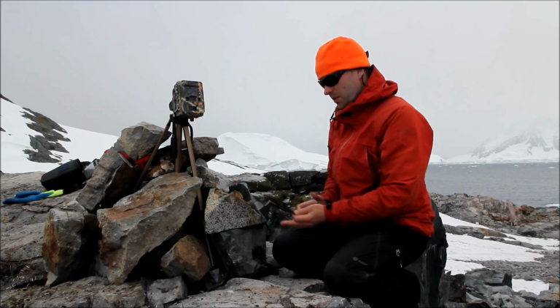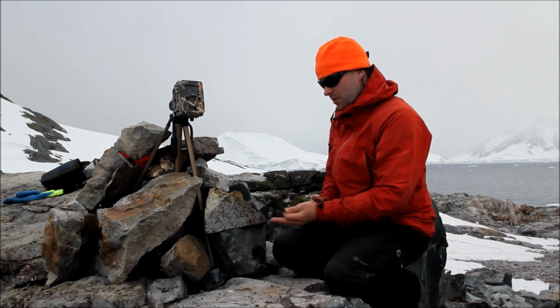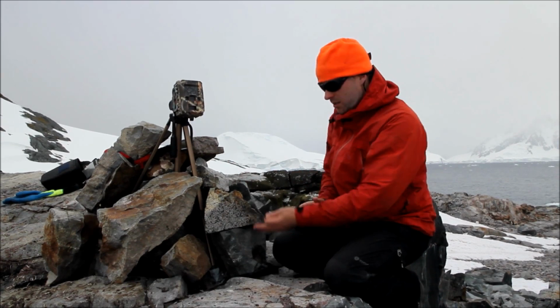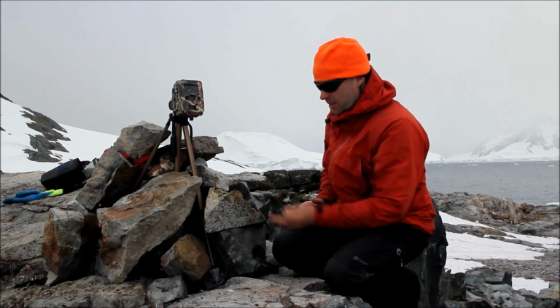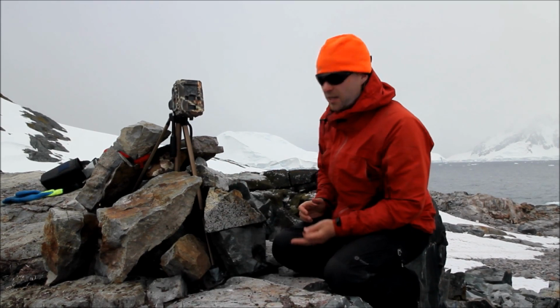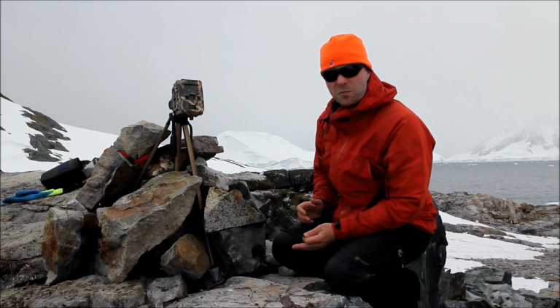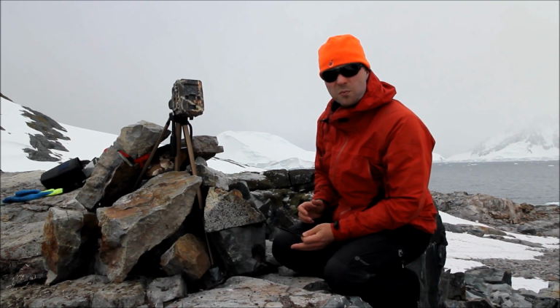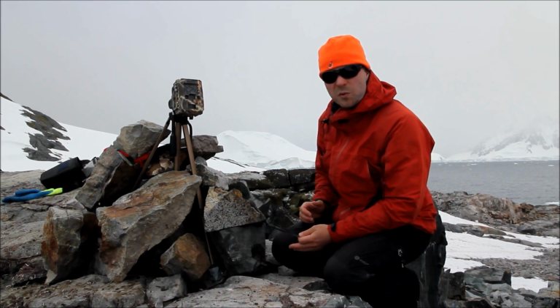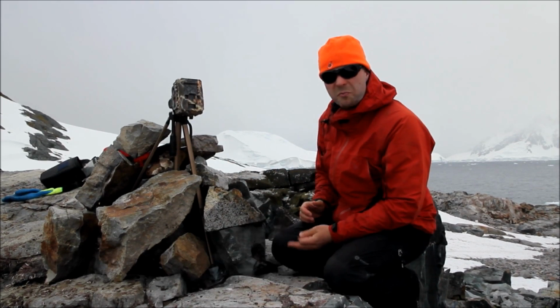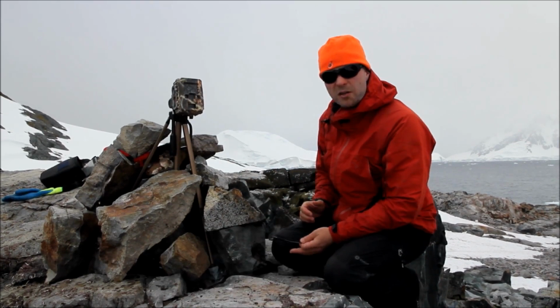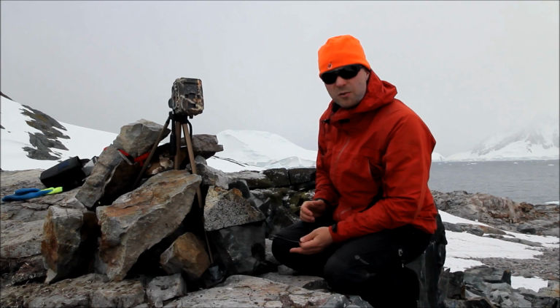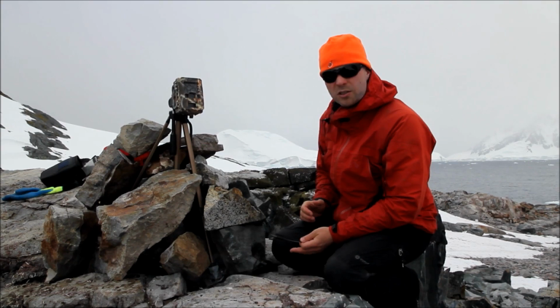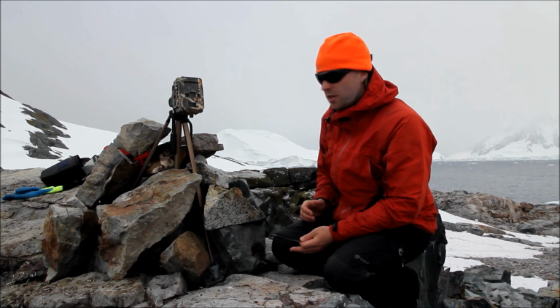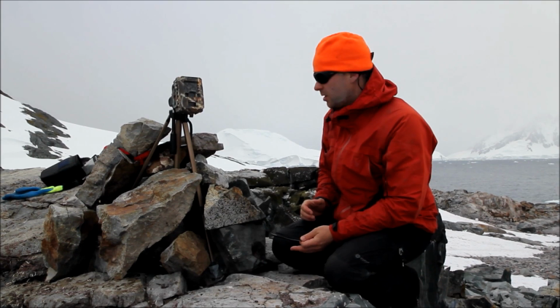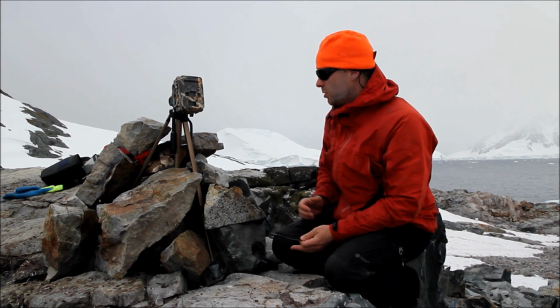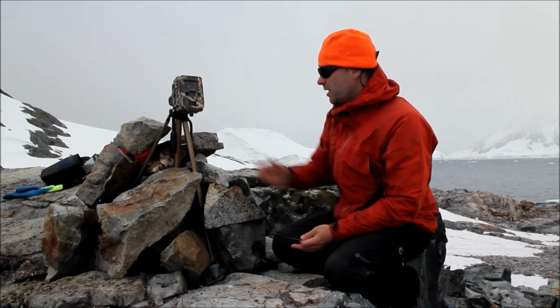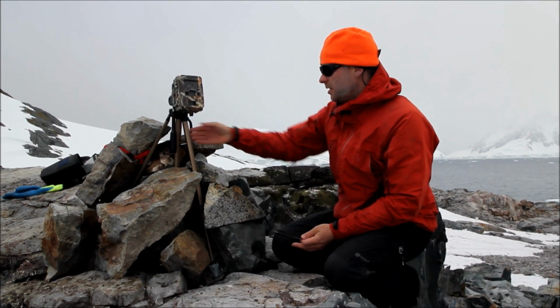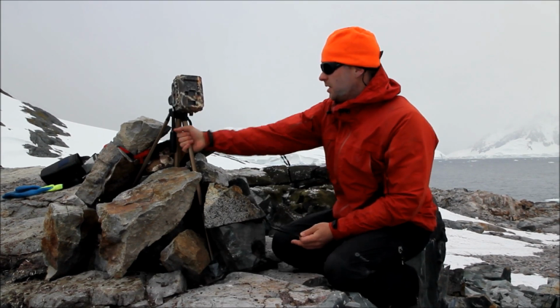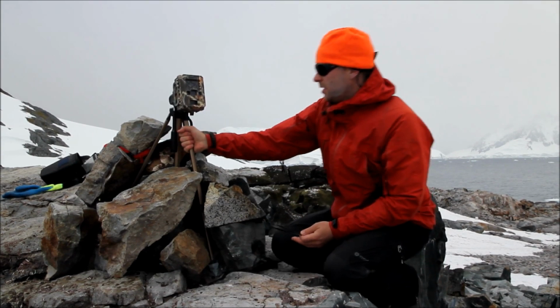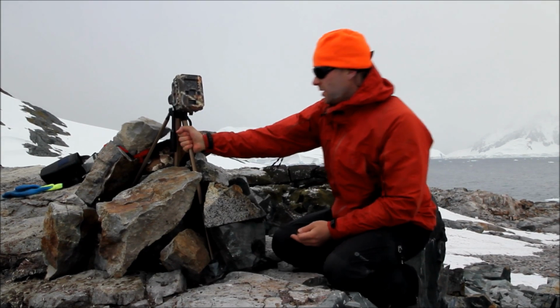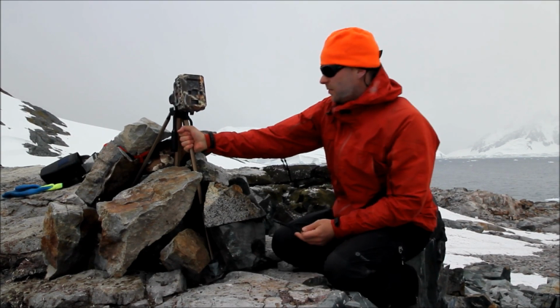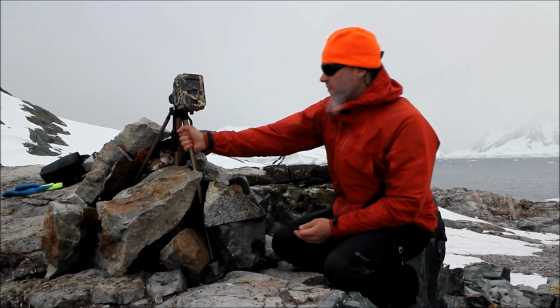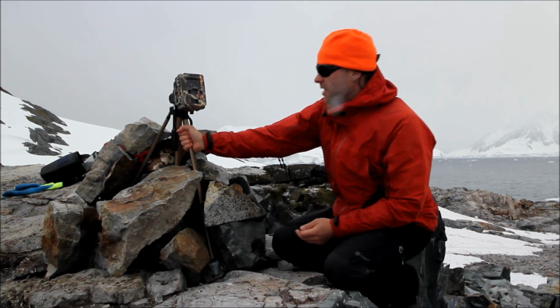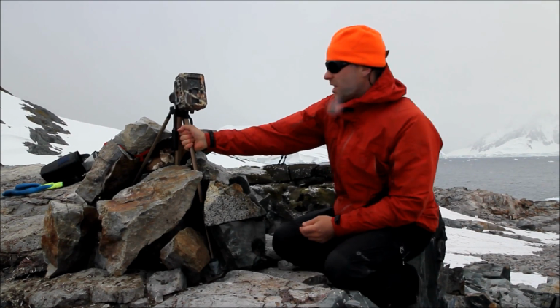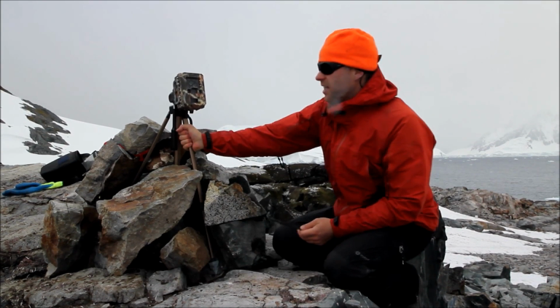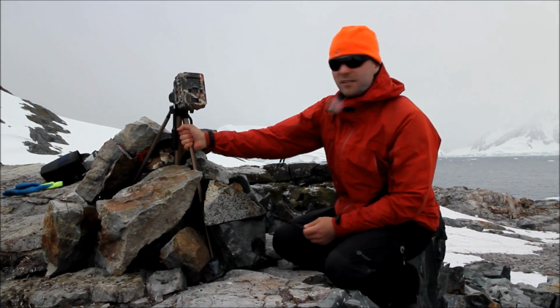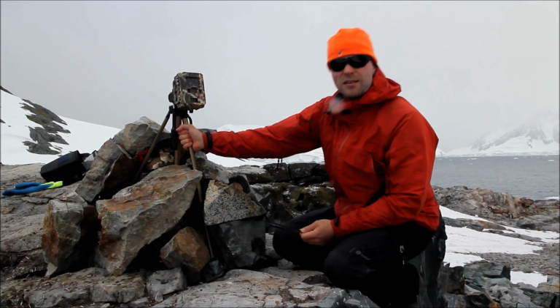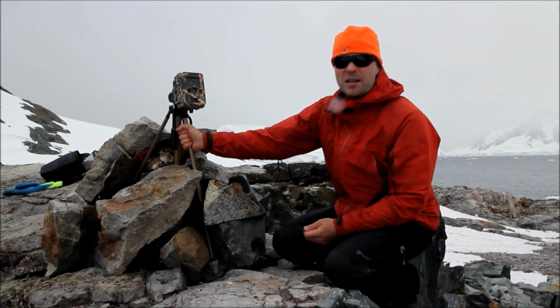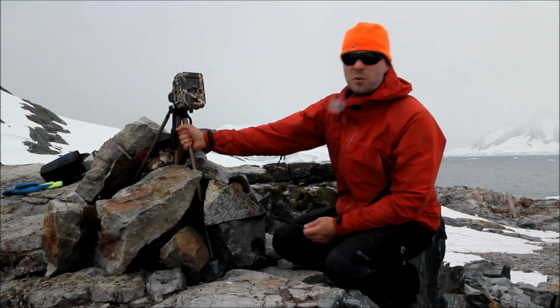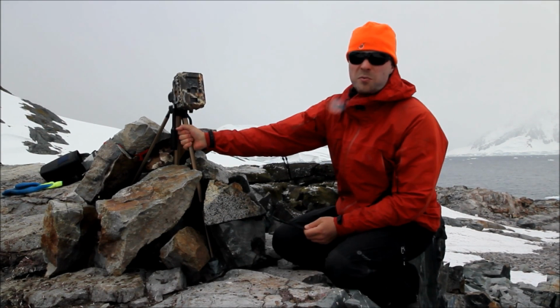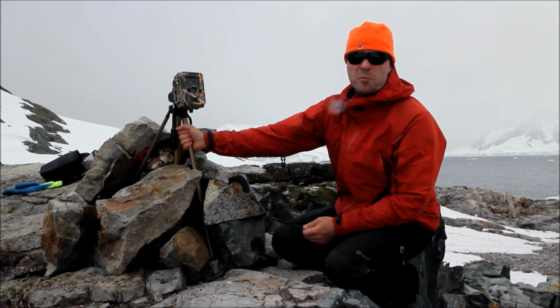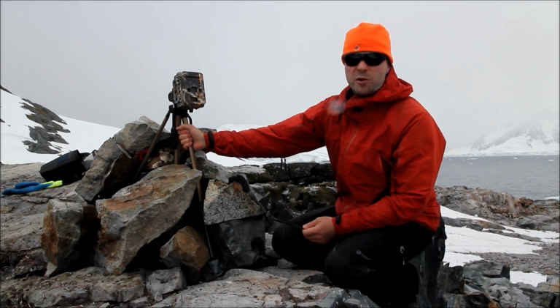So as you can see, we've piled rocks on our tarpaulin. If I give that a shake, that is pretty bomb-proof.